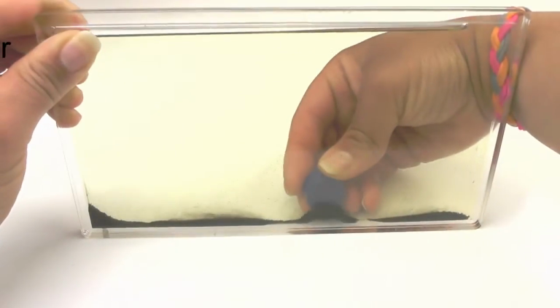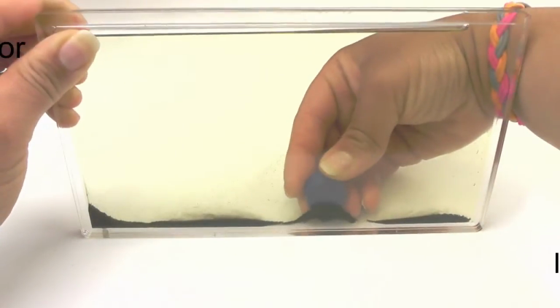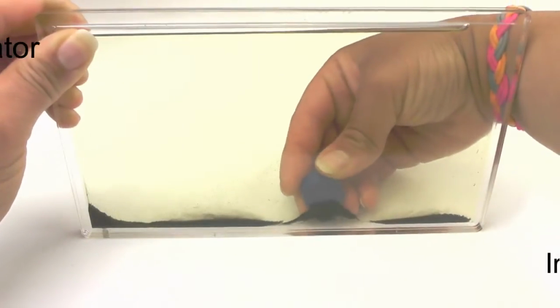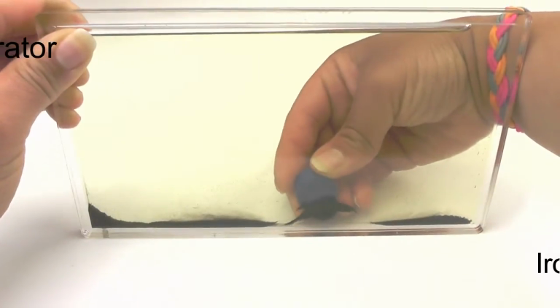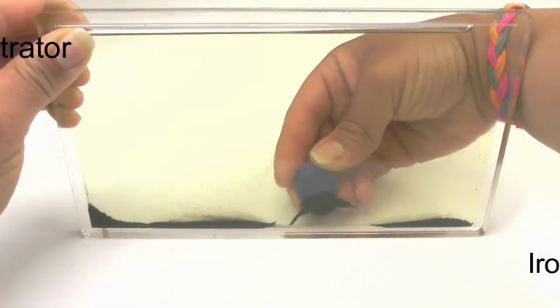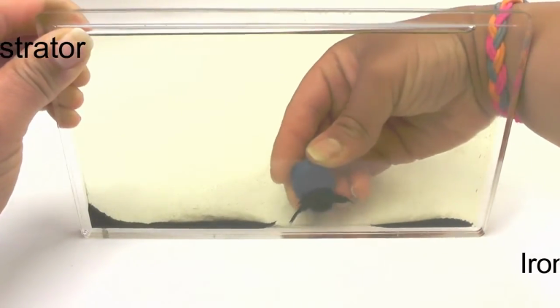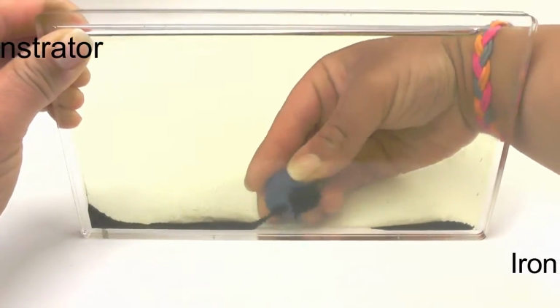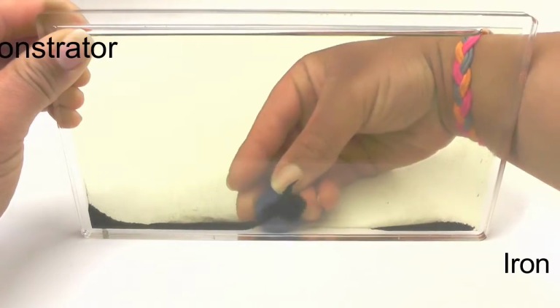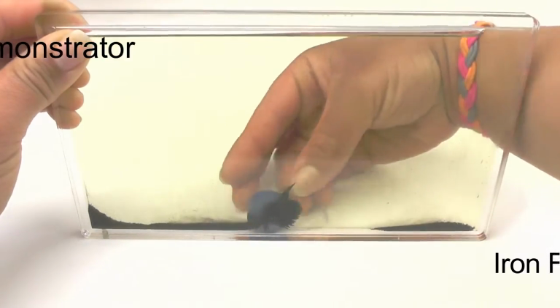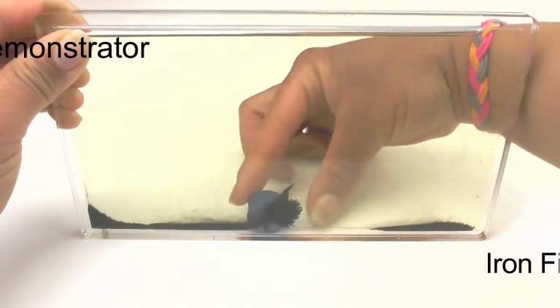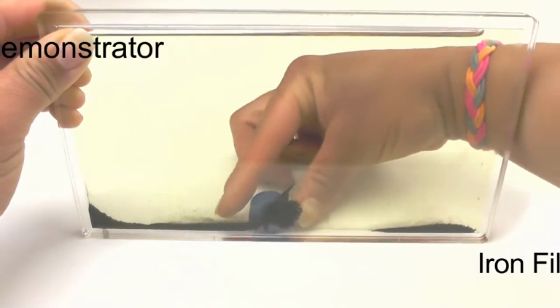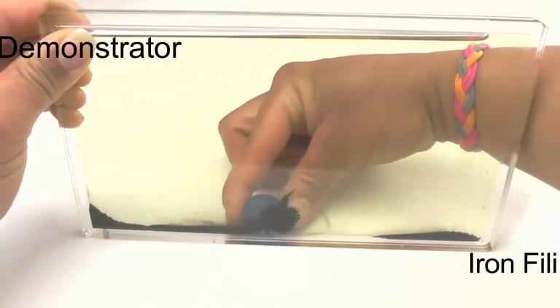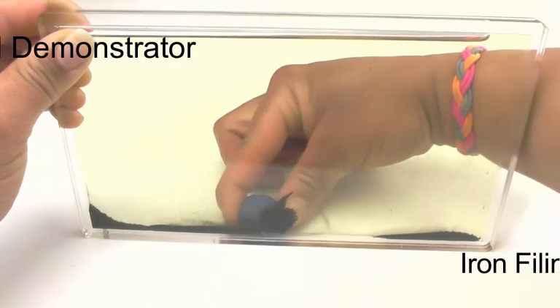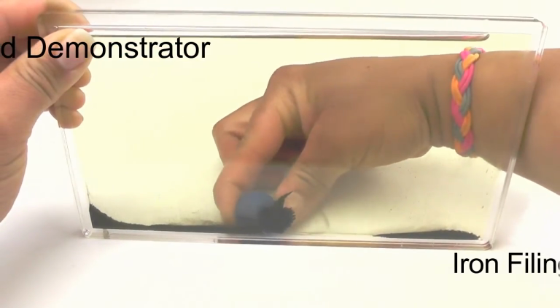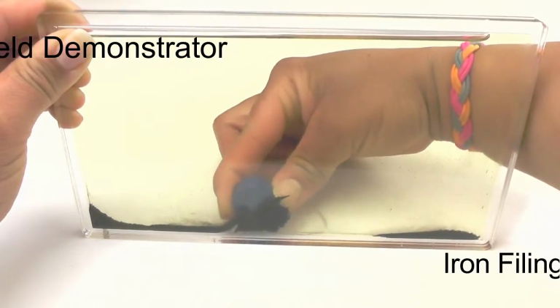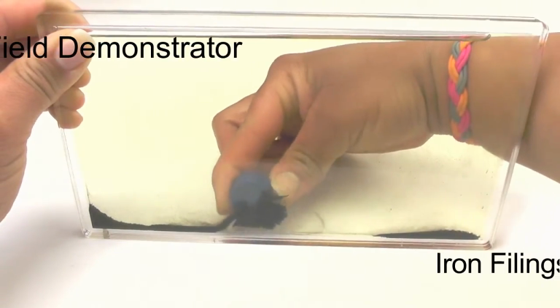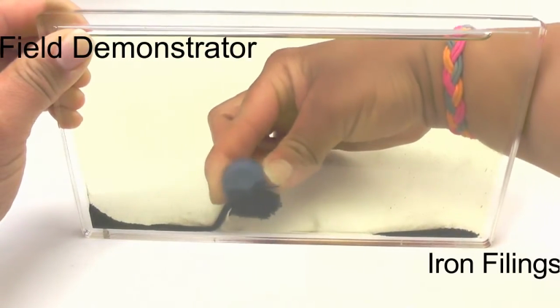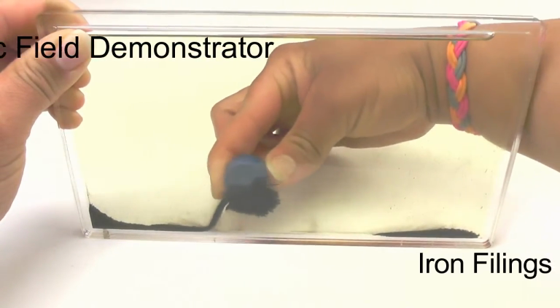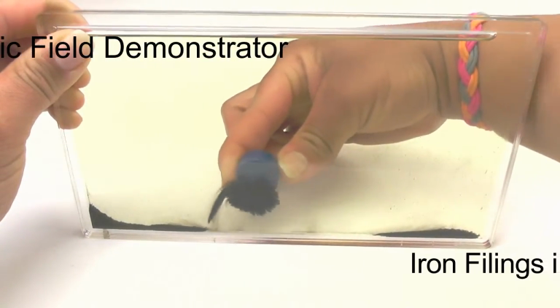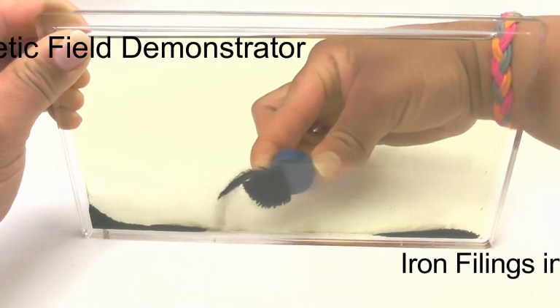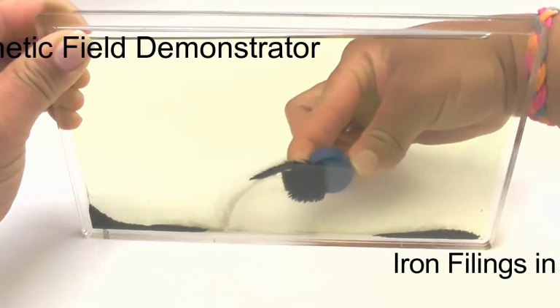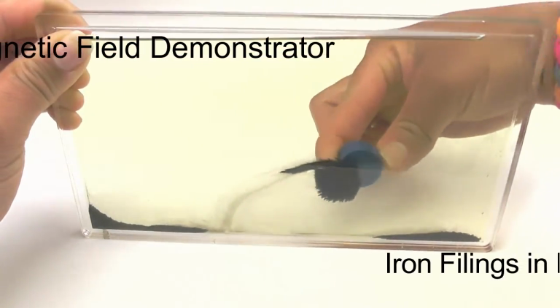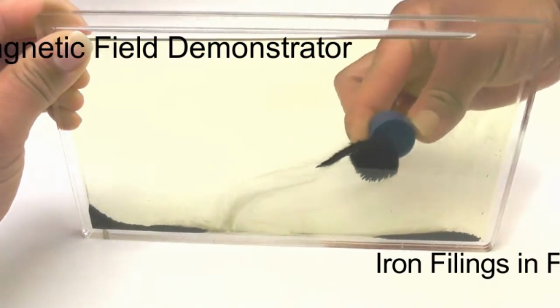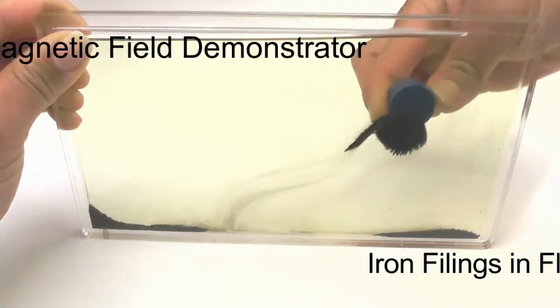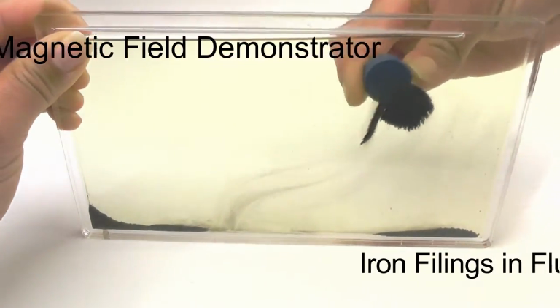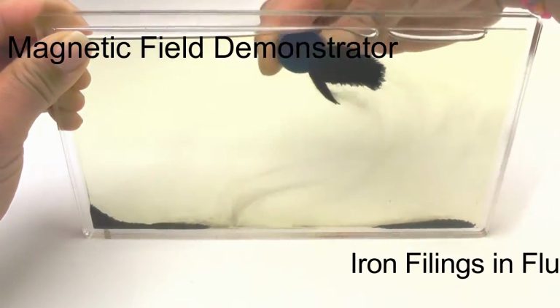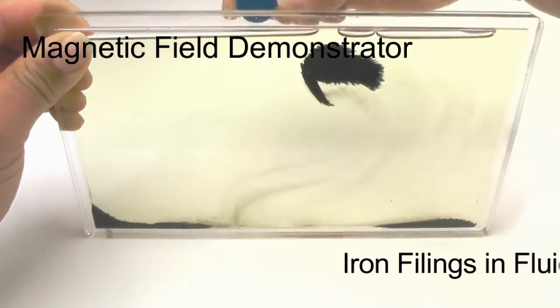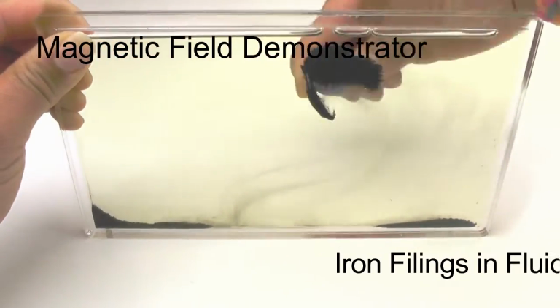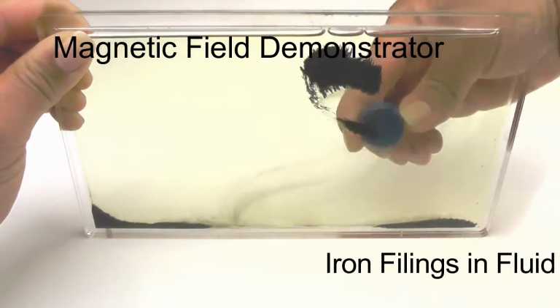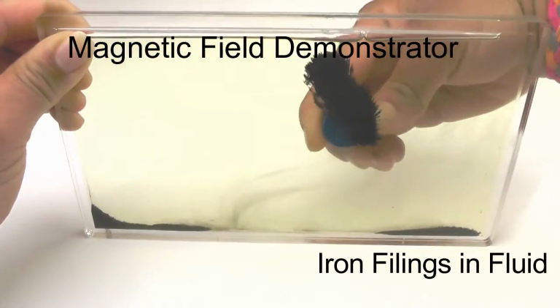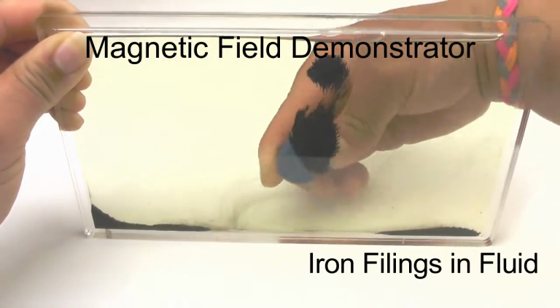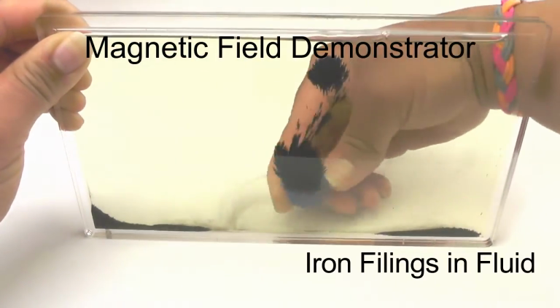Fluid-fill demonstrators minimize clumping and offer smoother lines.